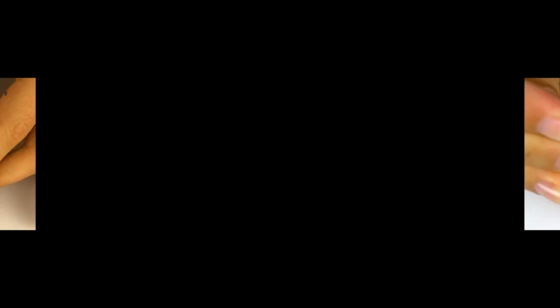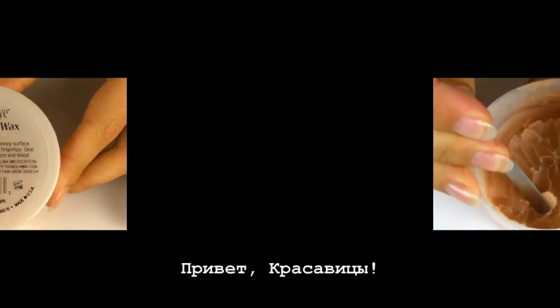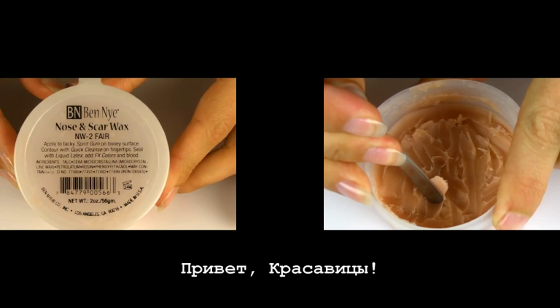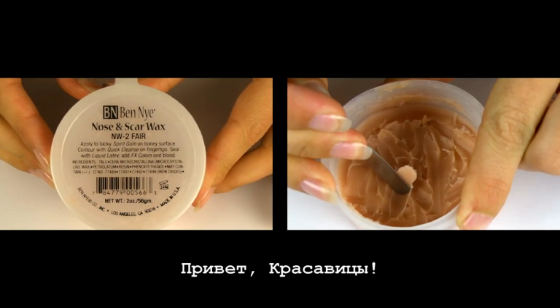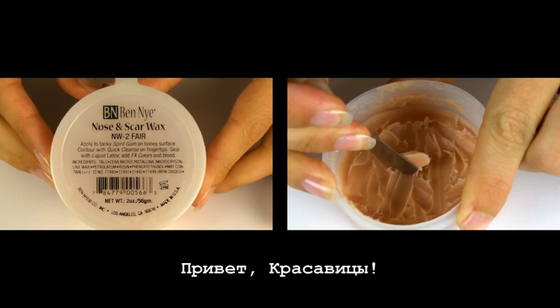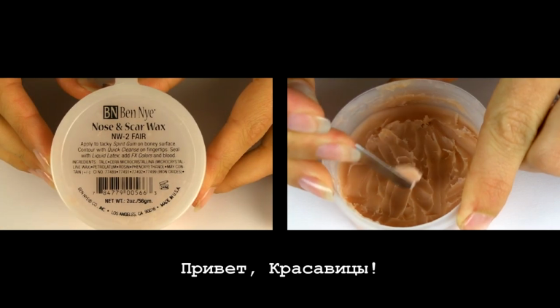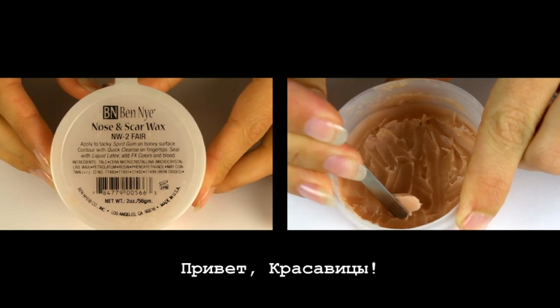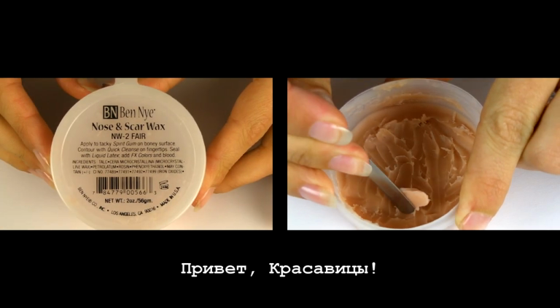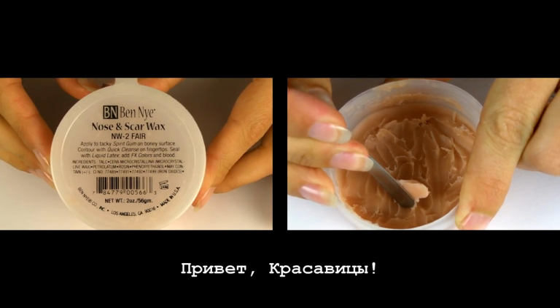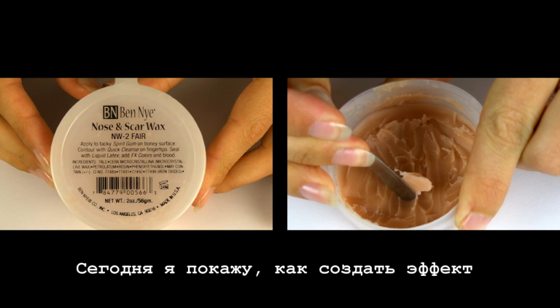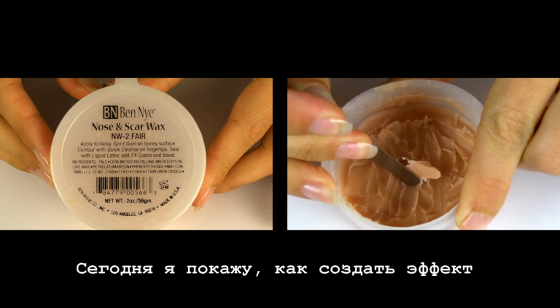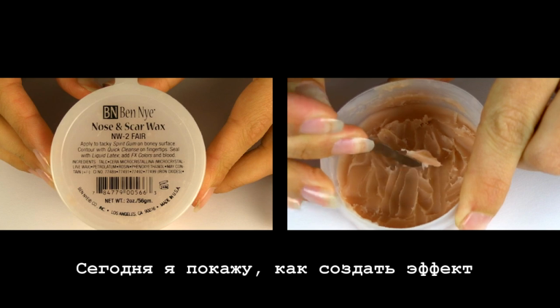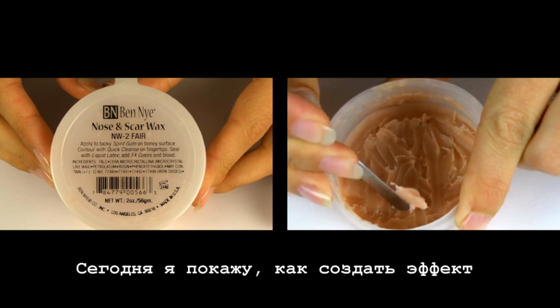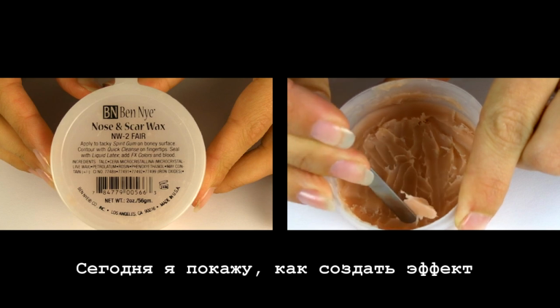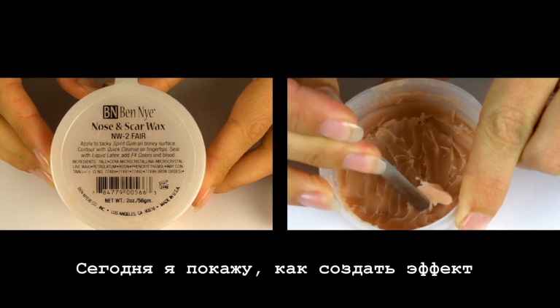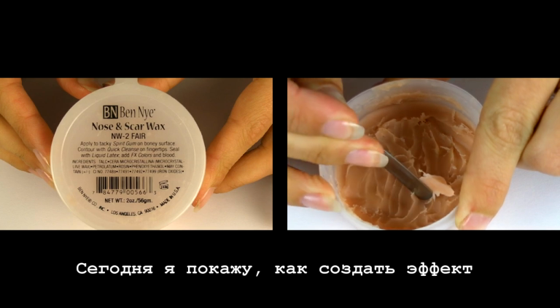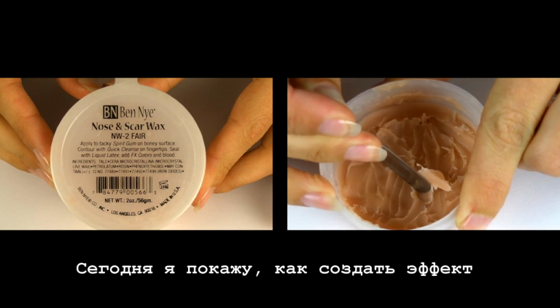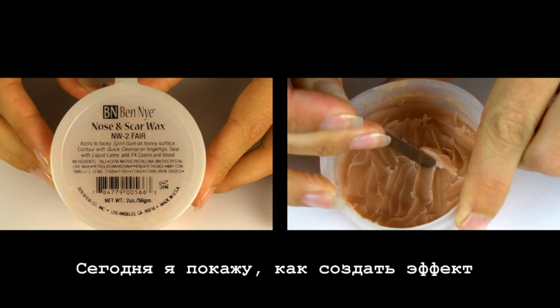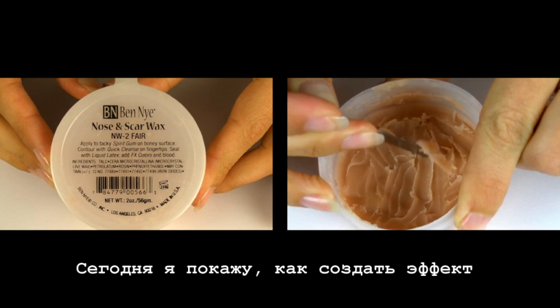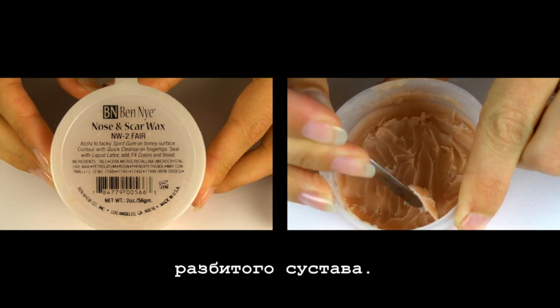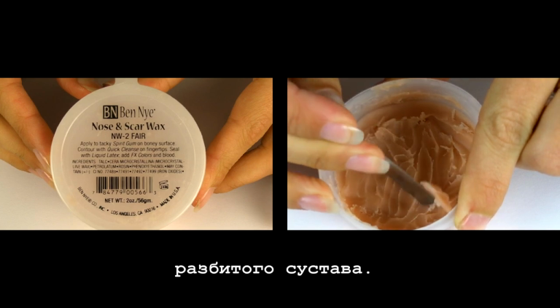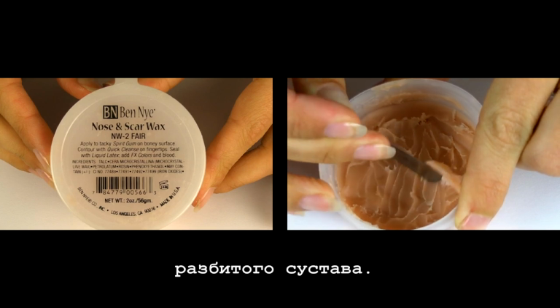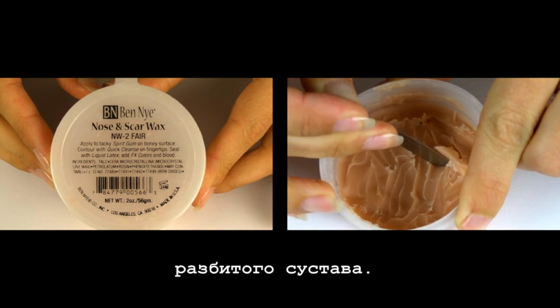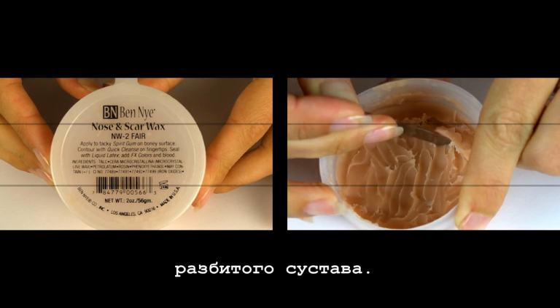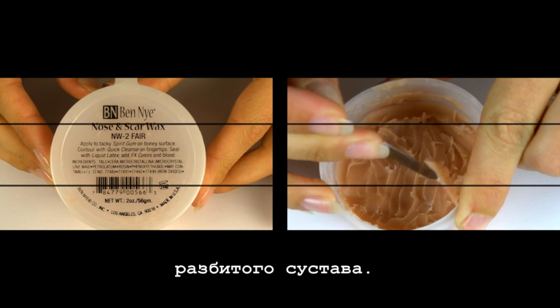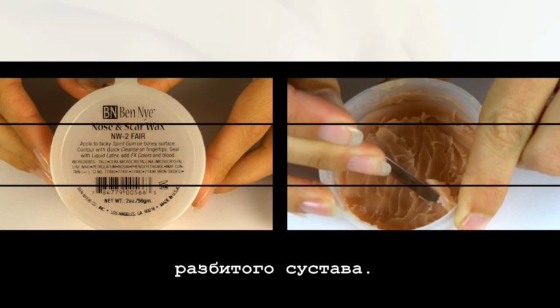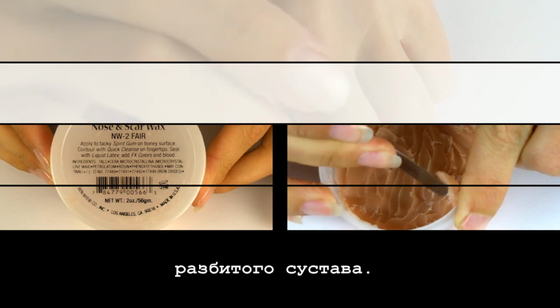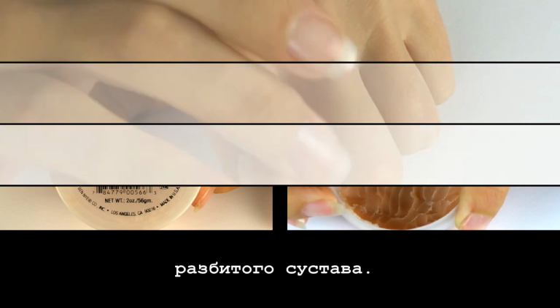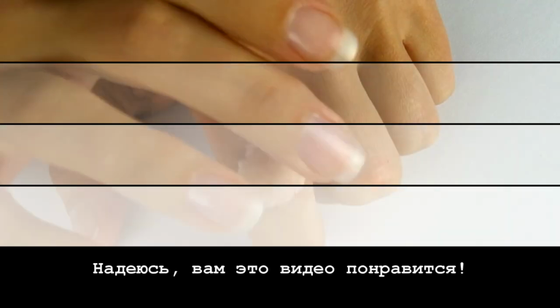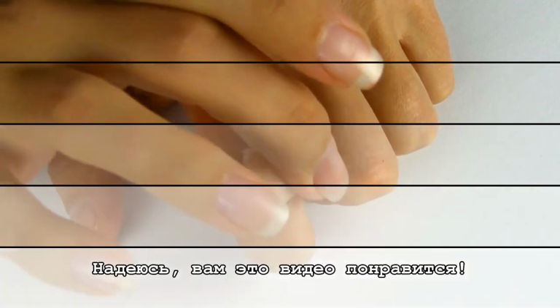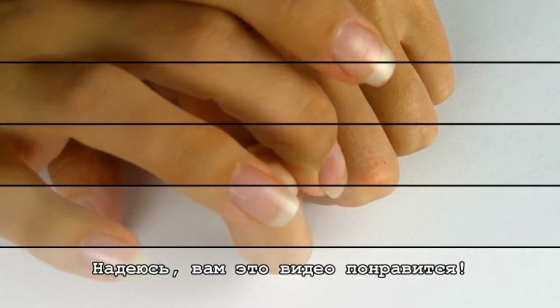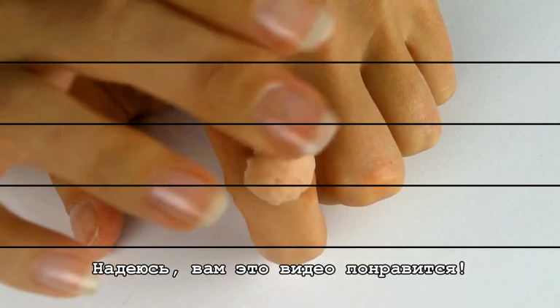Hello beautiful! Today I'll show you how to create a busted knuckle SFX effect. Enjoy!